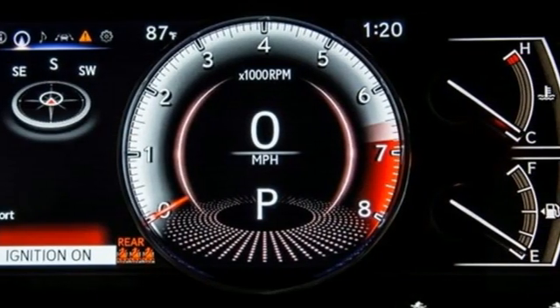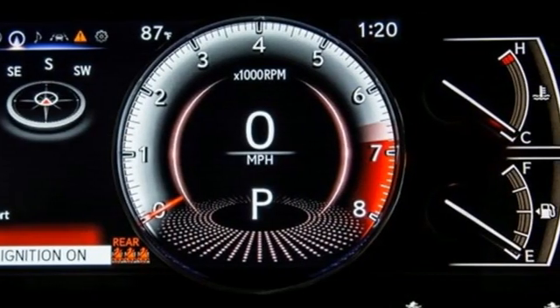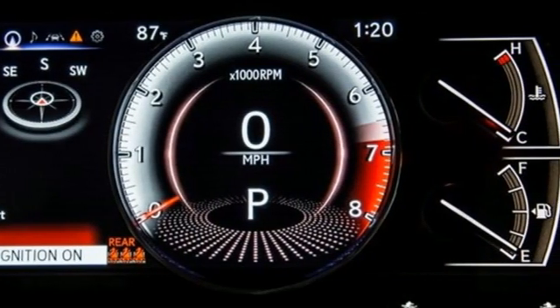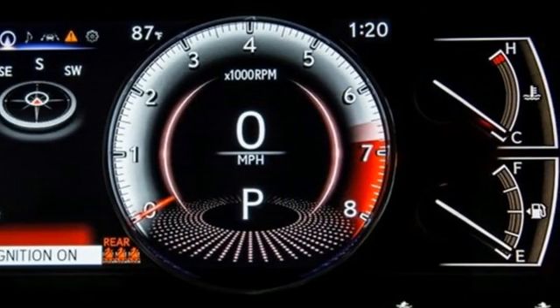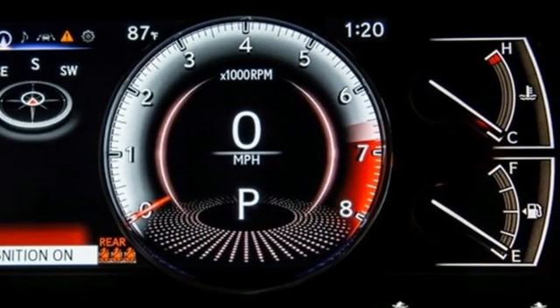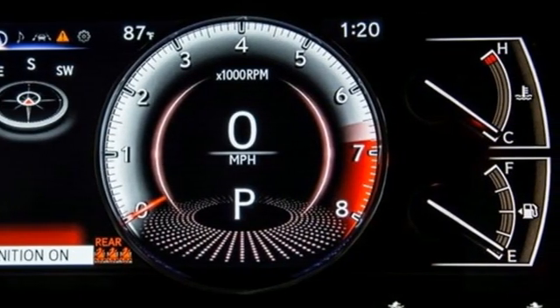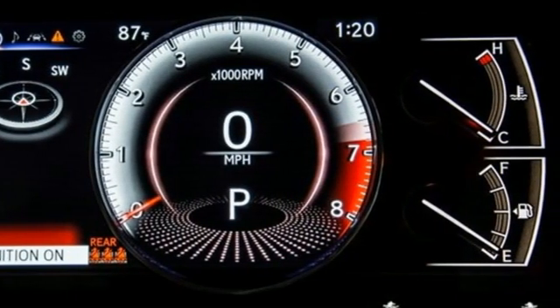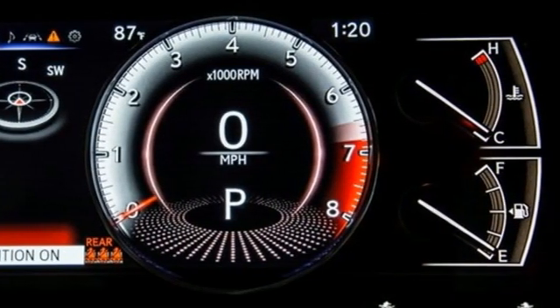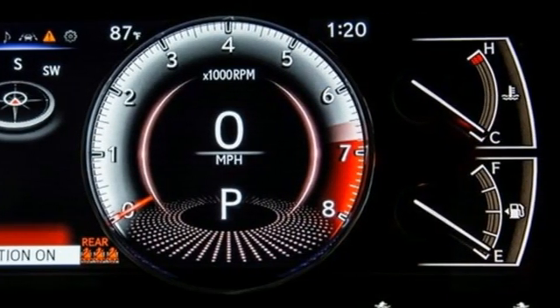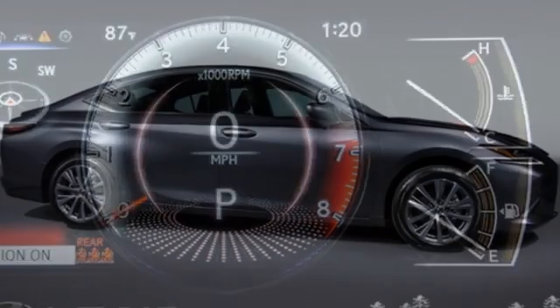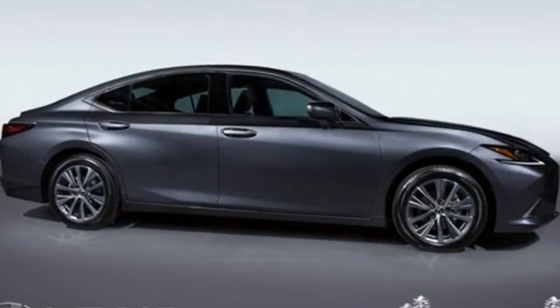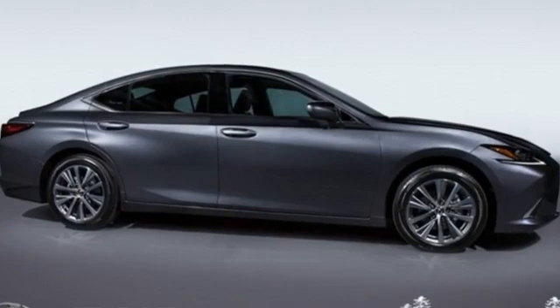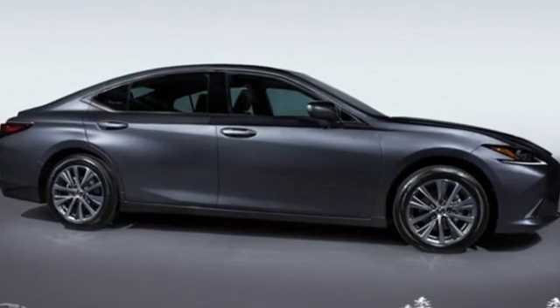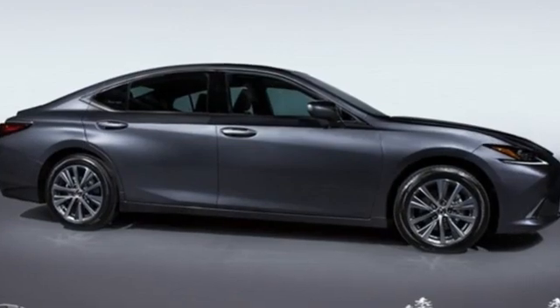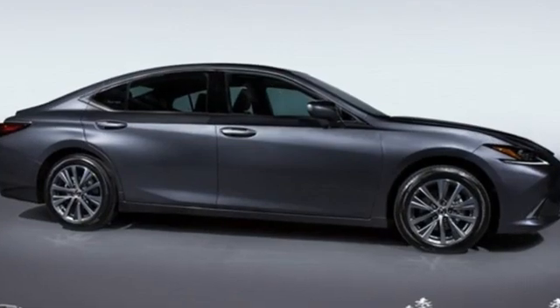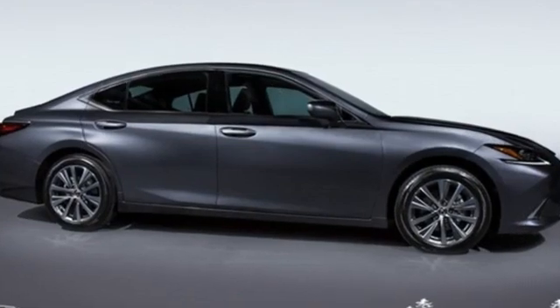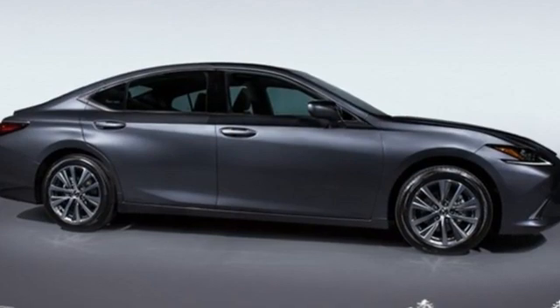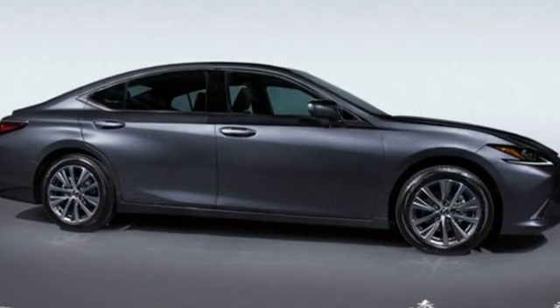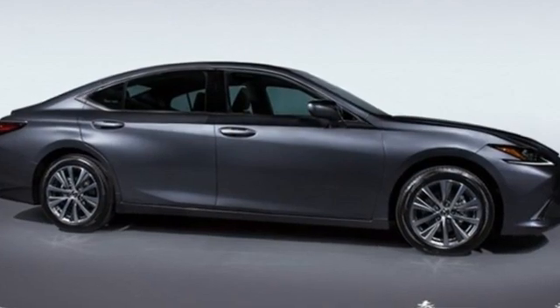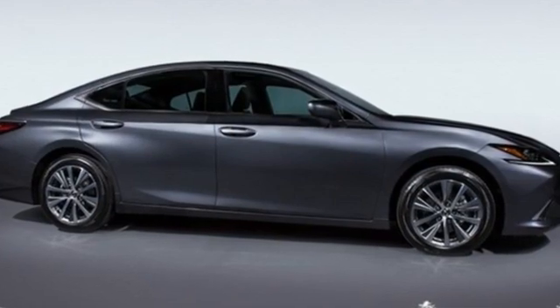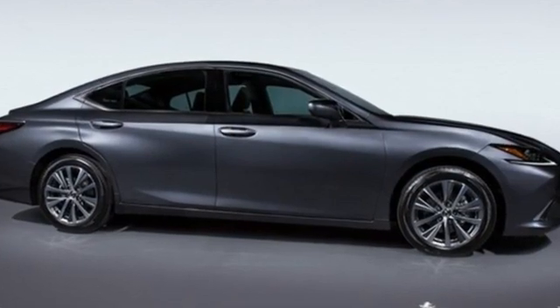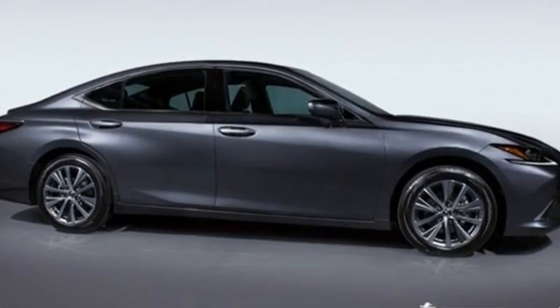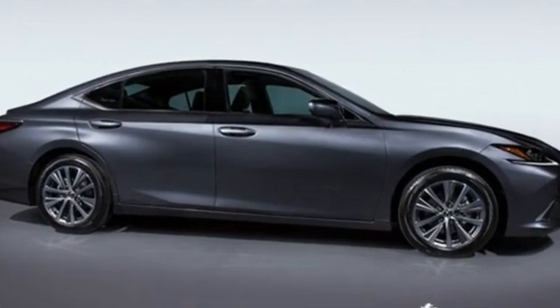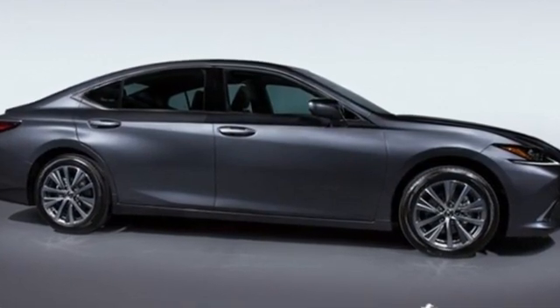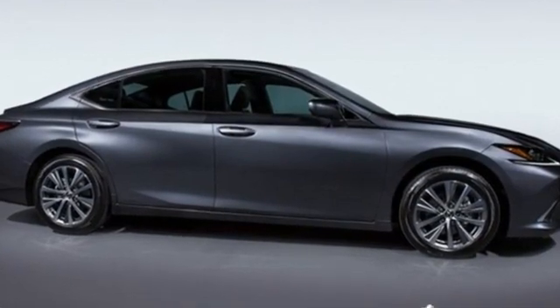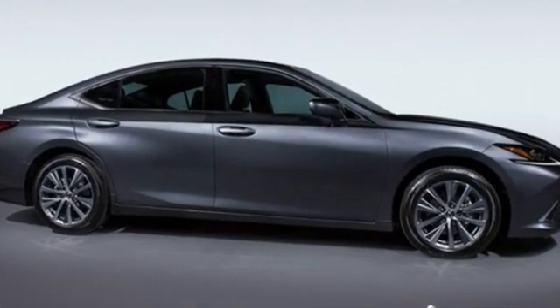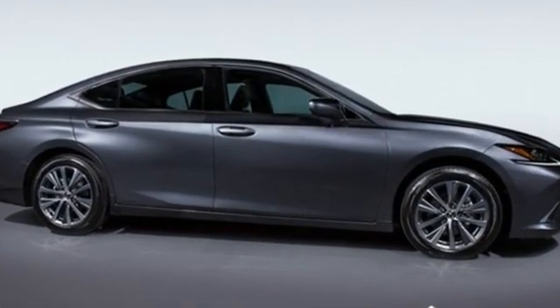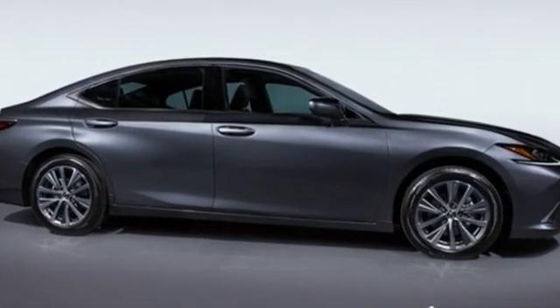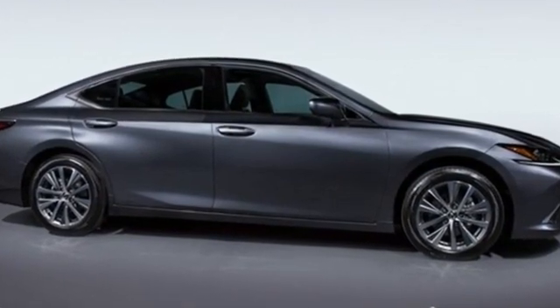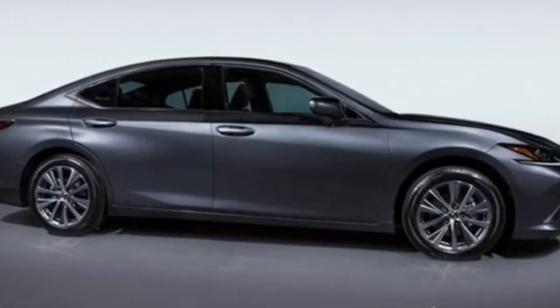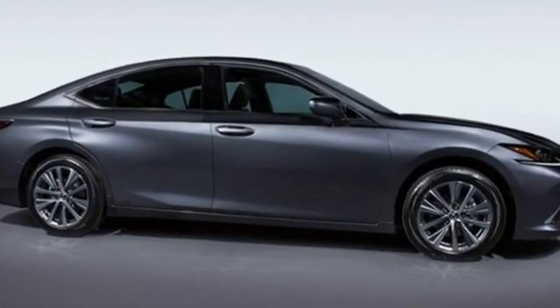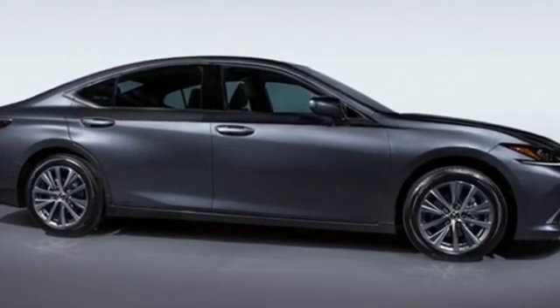Luxury awaits in every Lexus. You need to drive it to believe it. See it for yourself today.